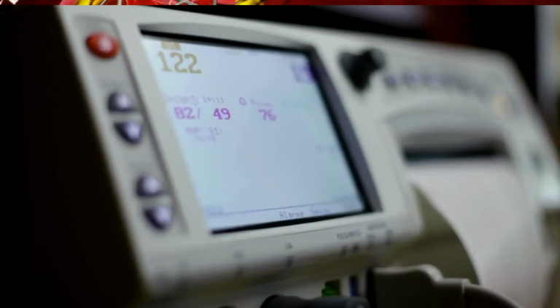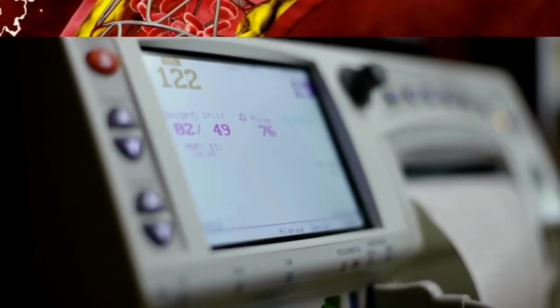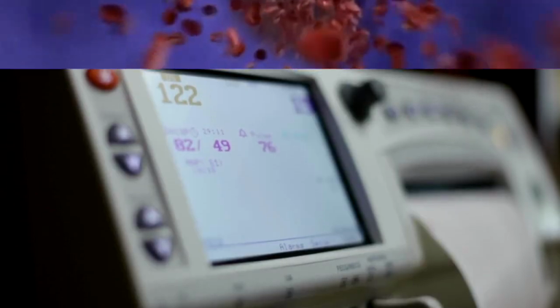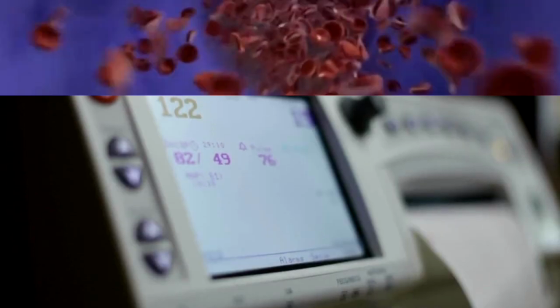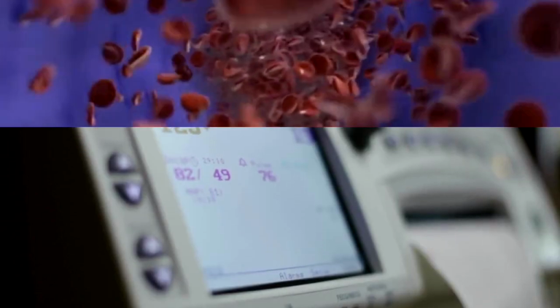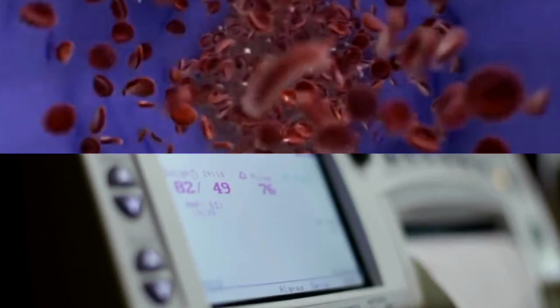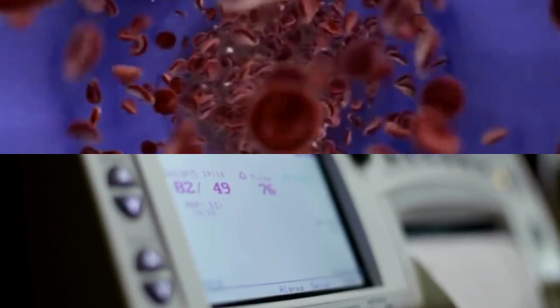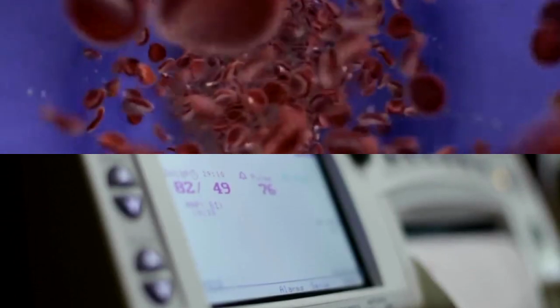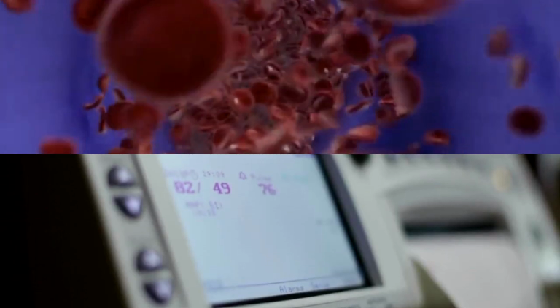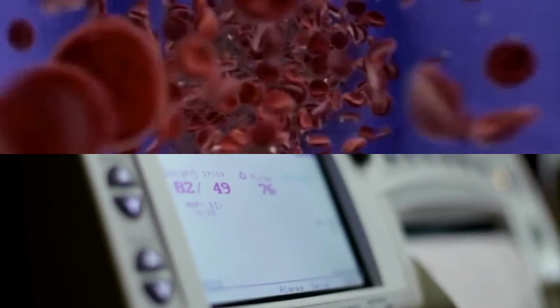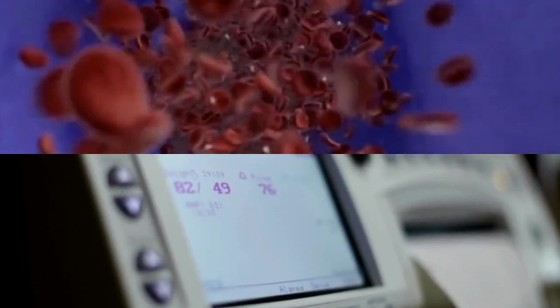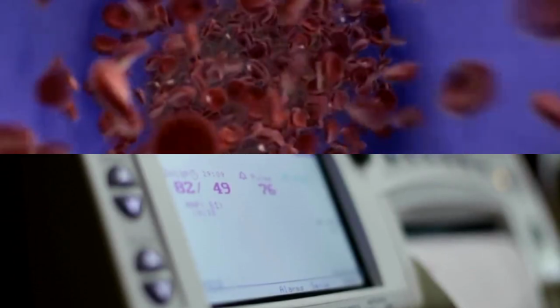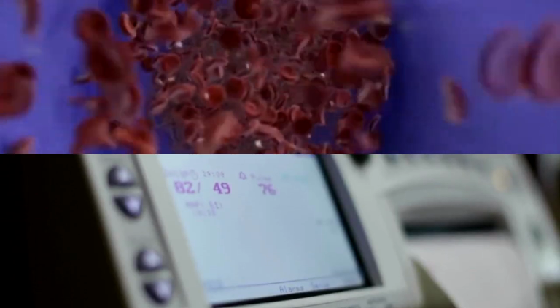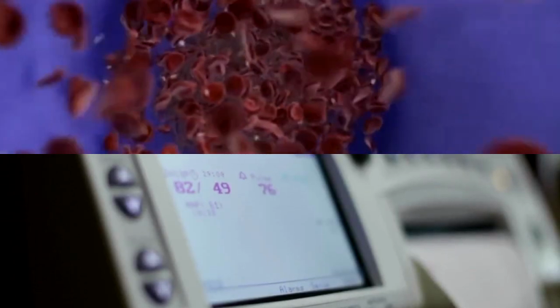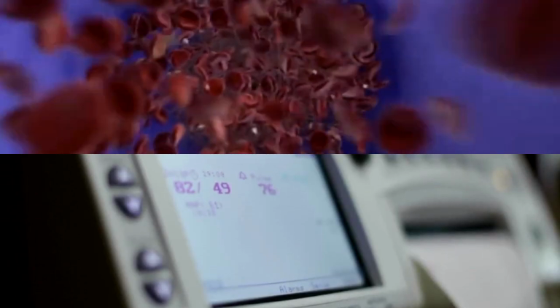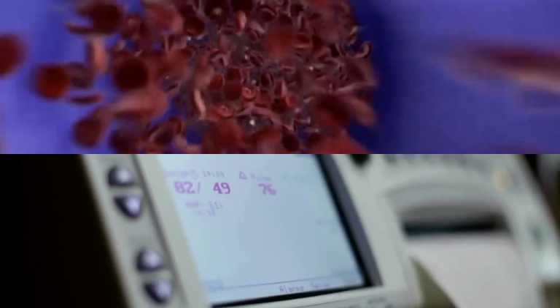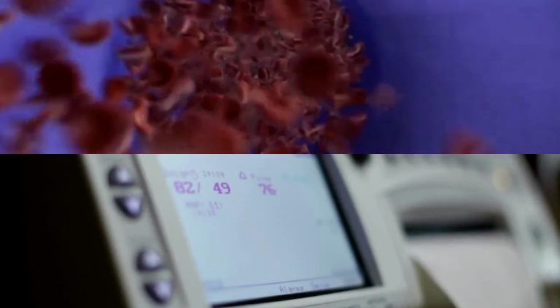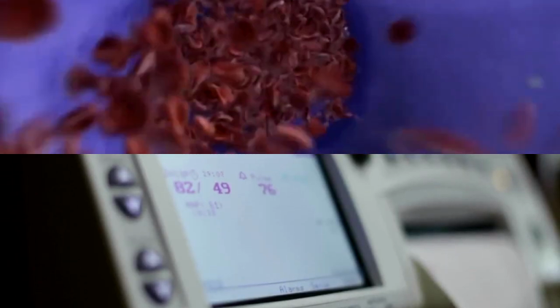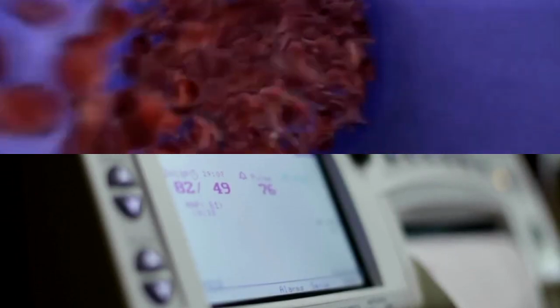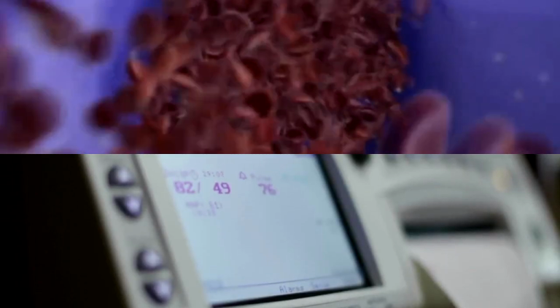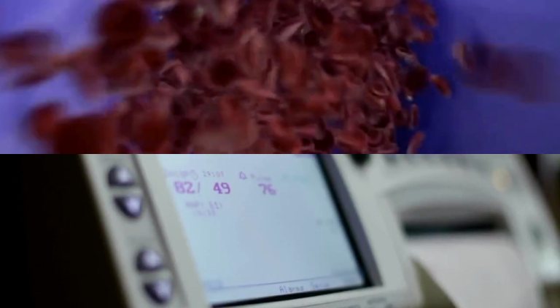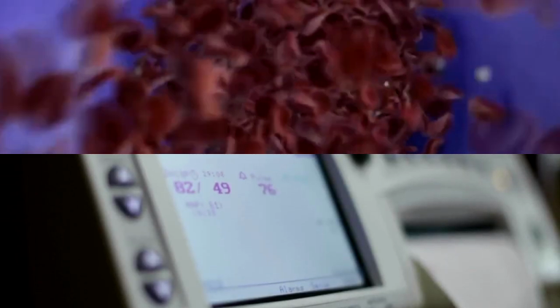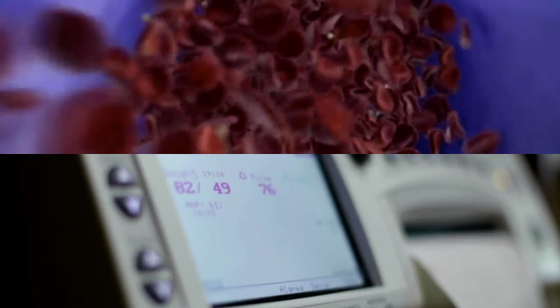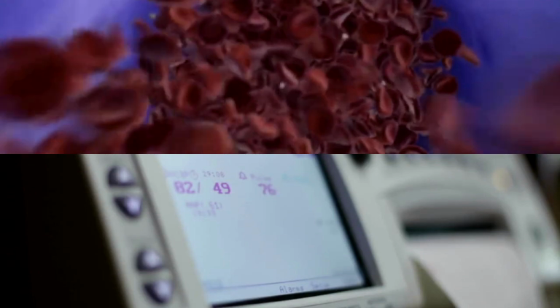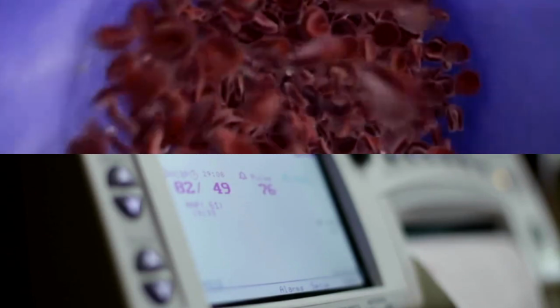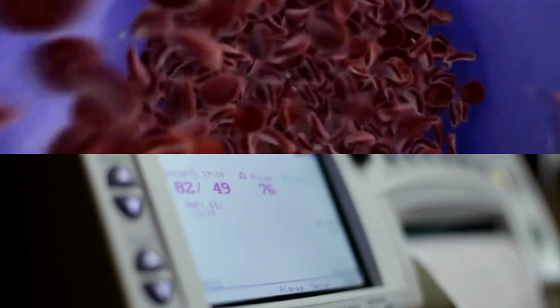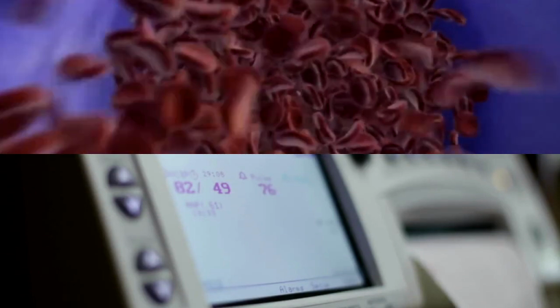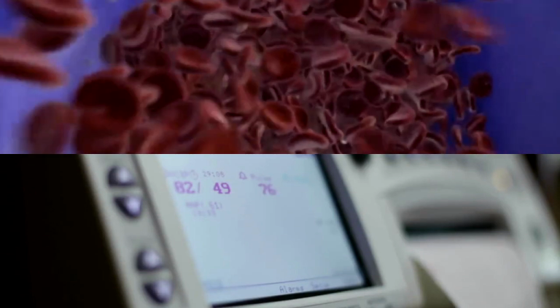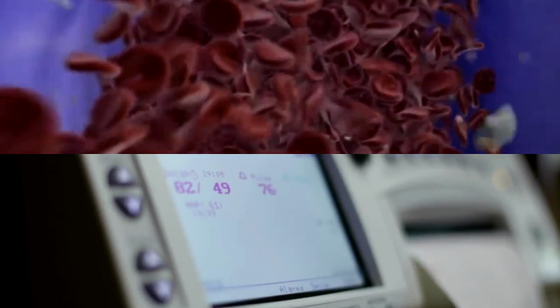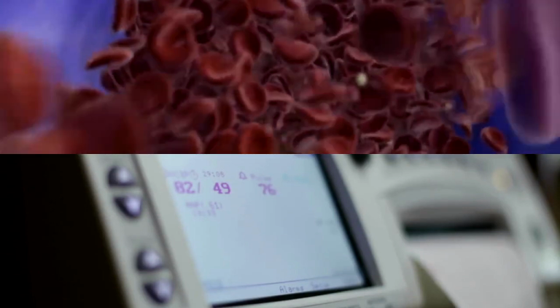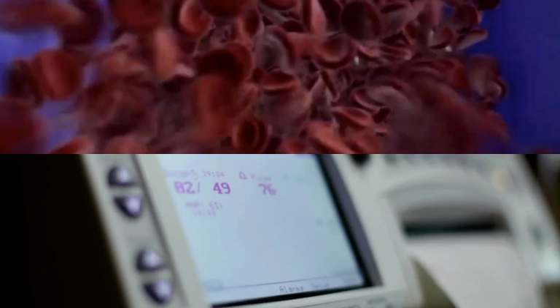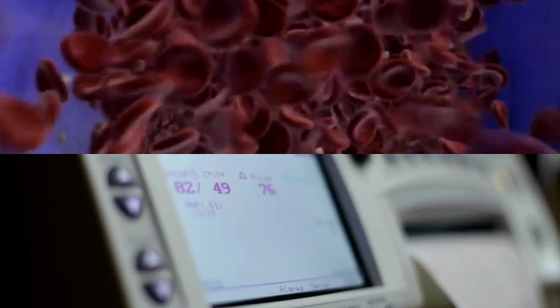Sickle shaped red blood cells can also become stuck in blood vessels, leading to severe pain in the bones, and in some cases, stroke.